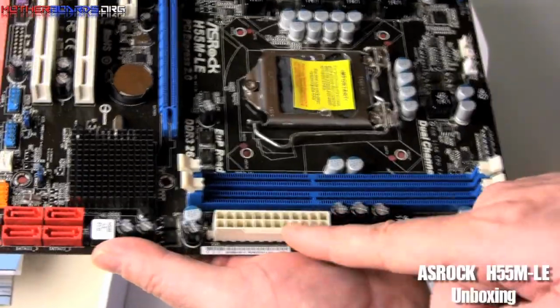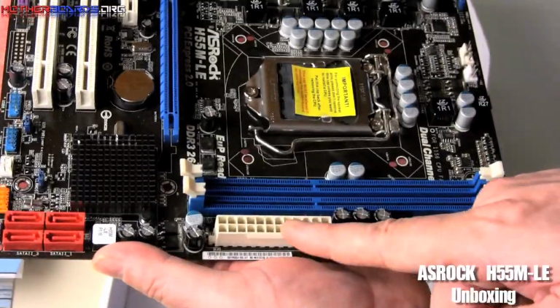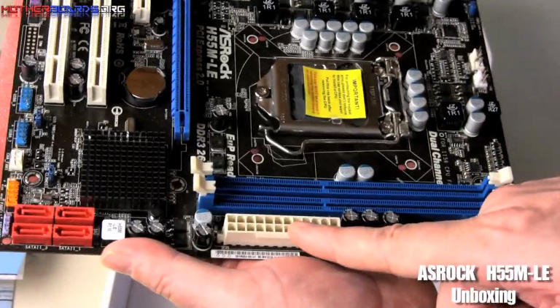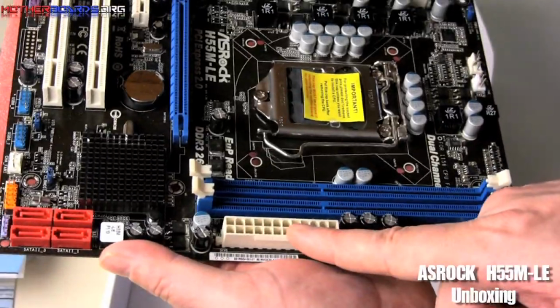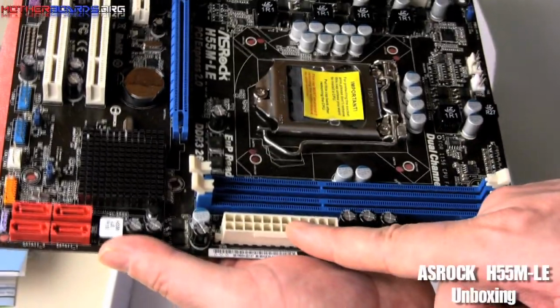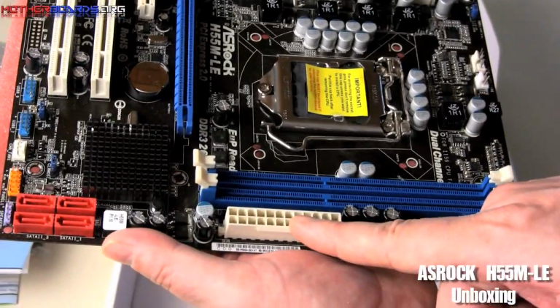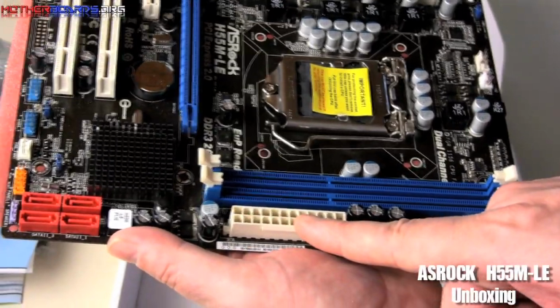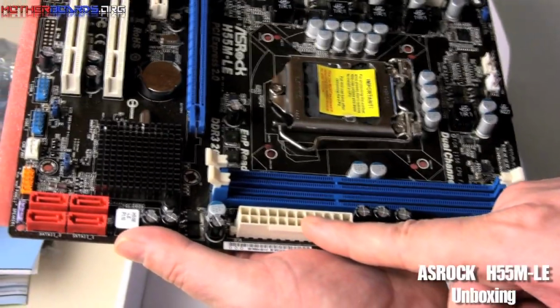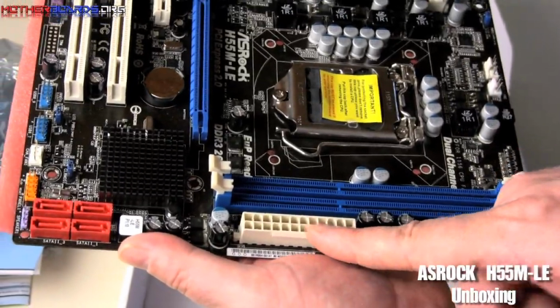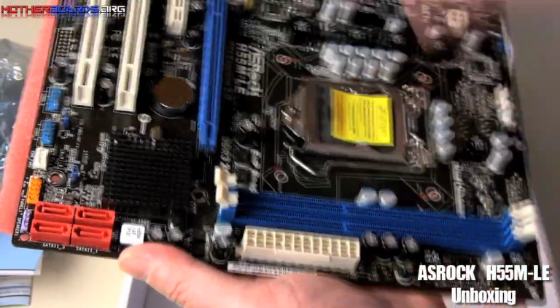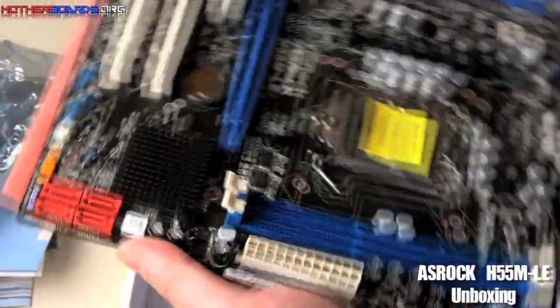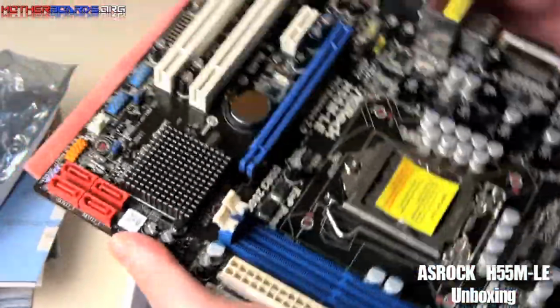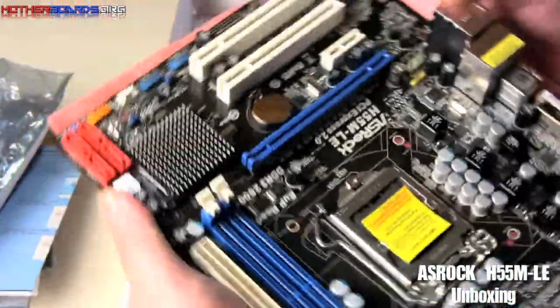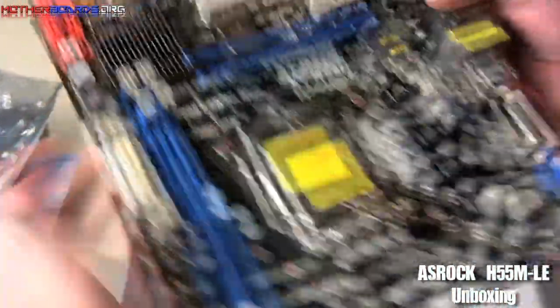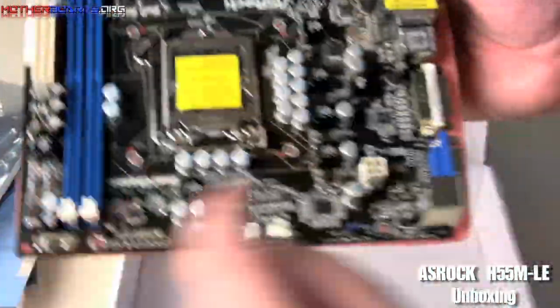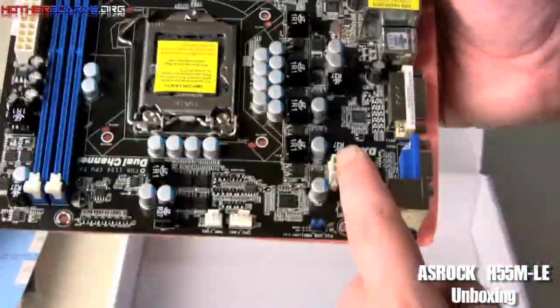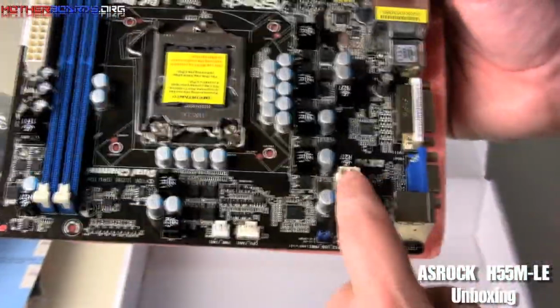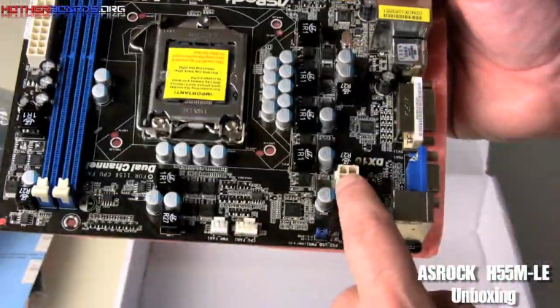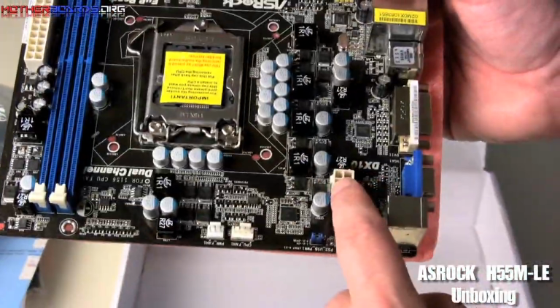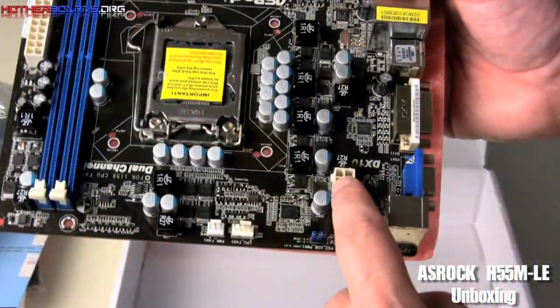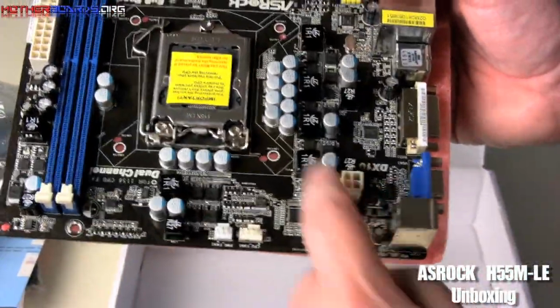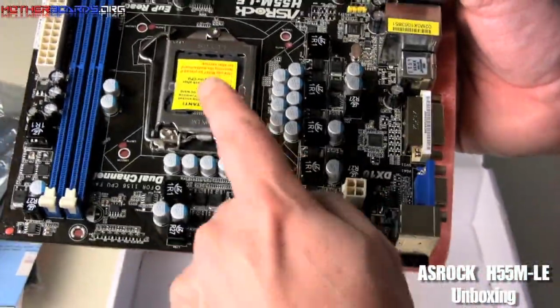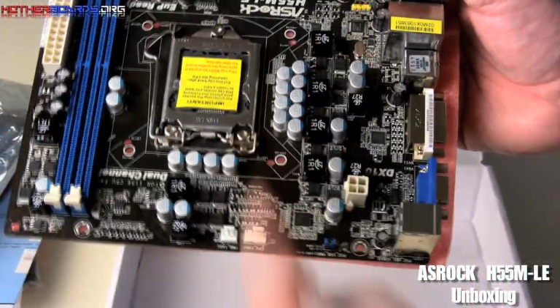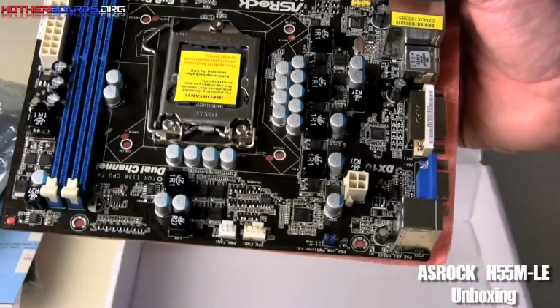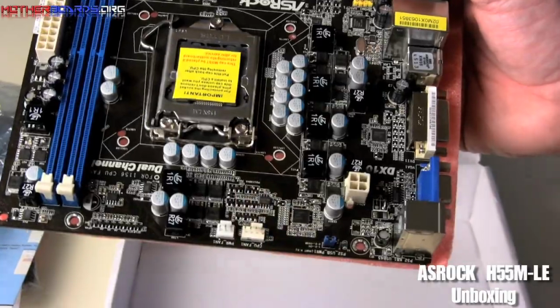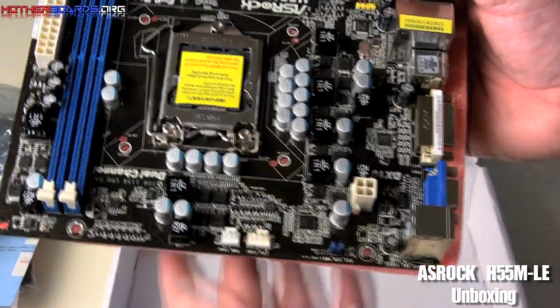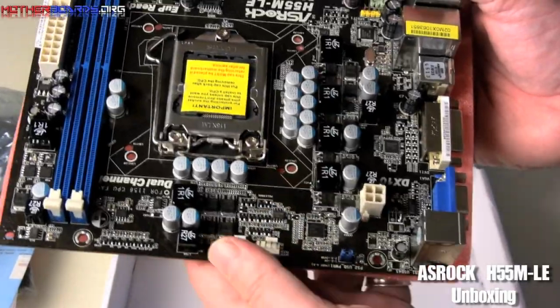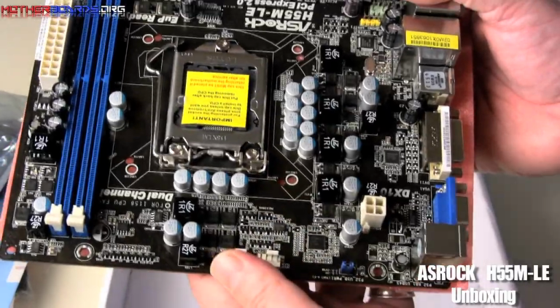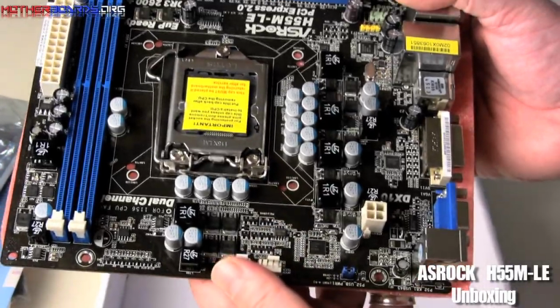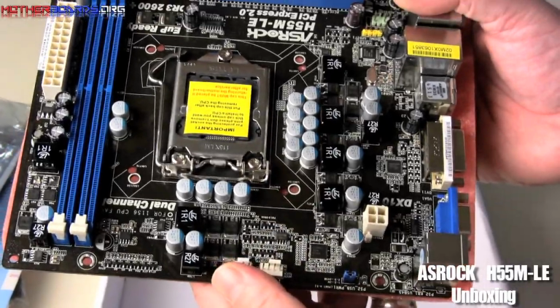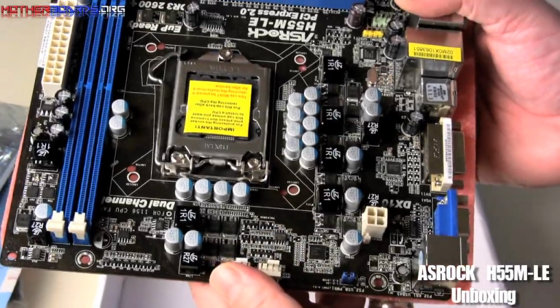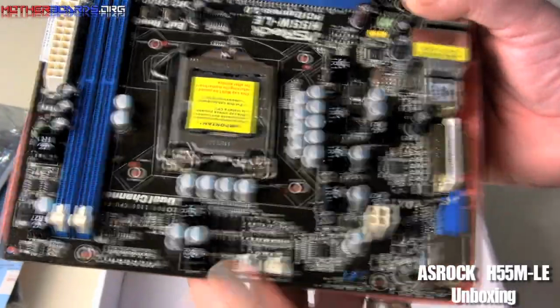Here's your 24-pin power connector, and then over here is your 4-pin power connector supplying the power to the ZIF socket itself.